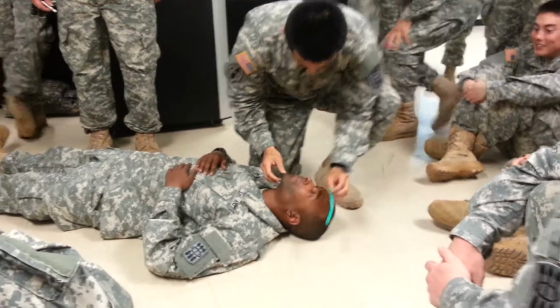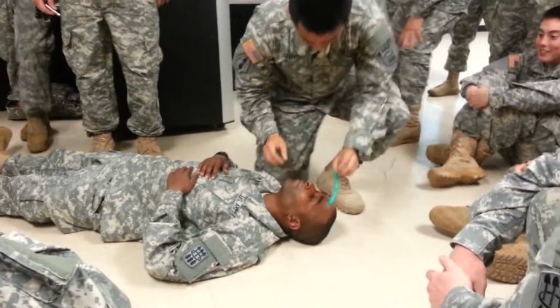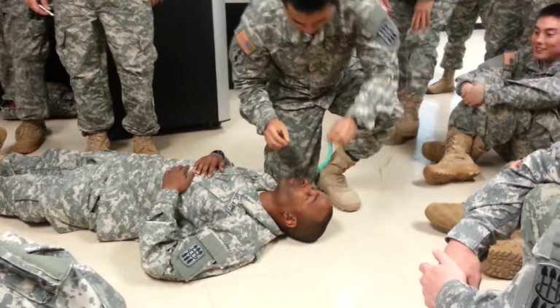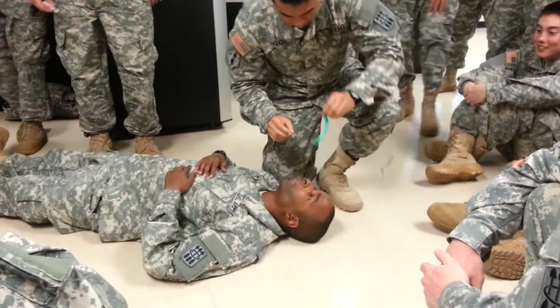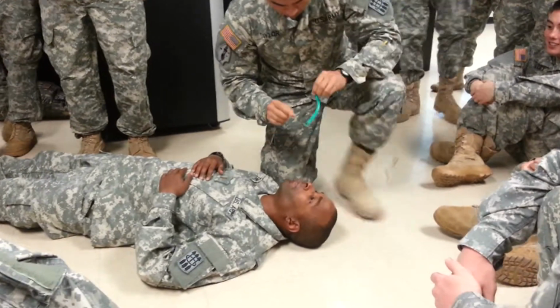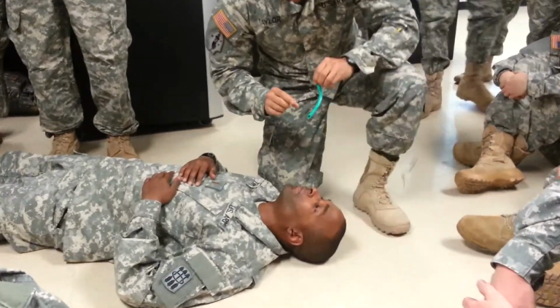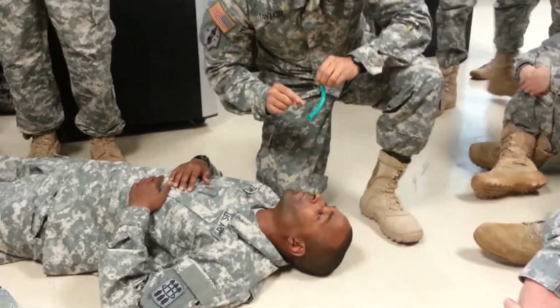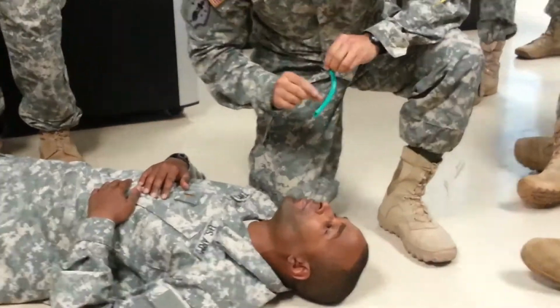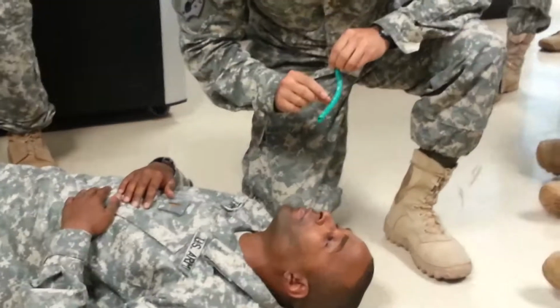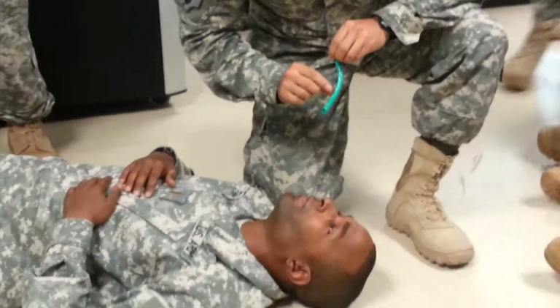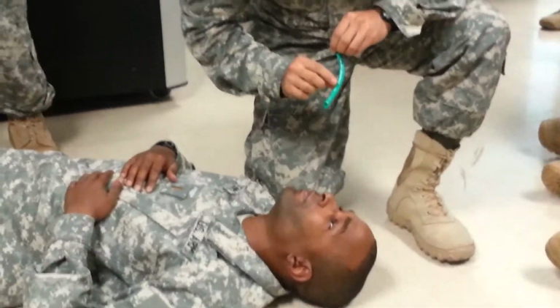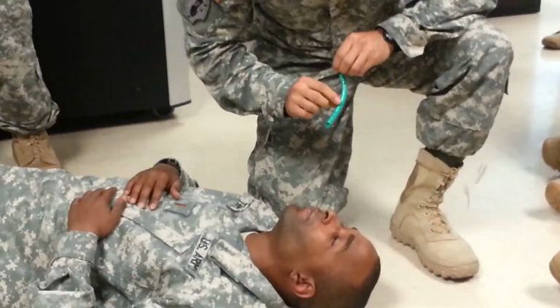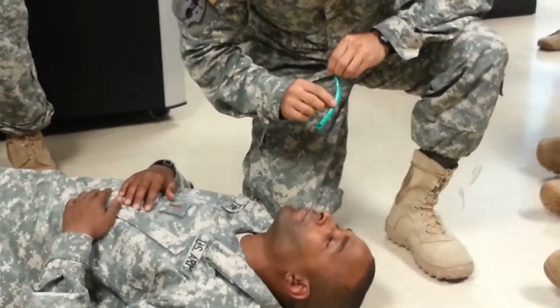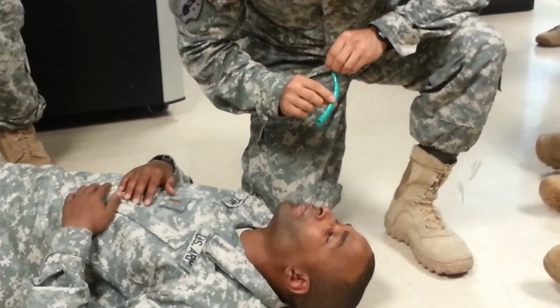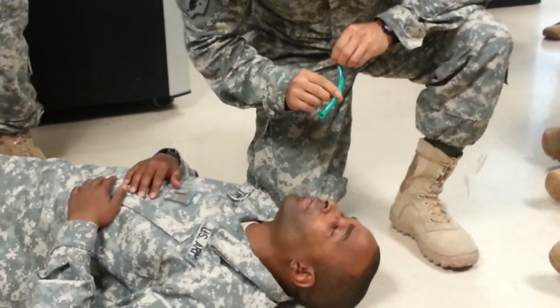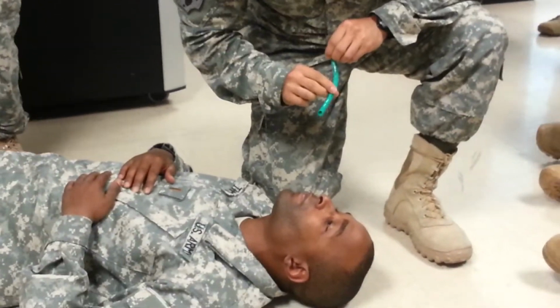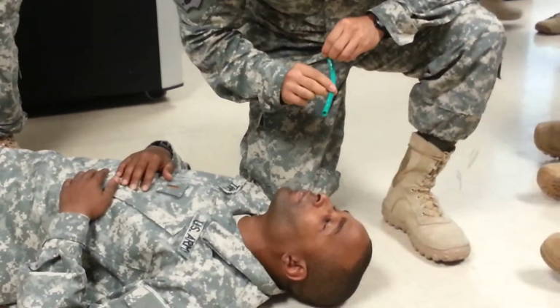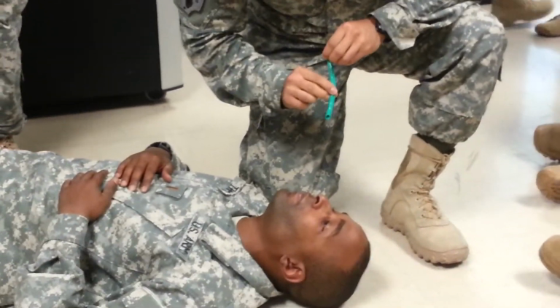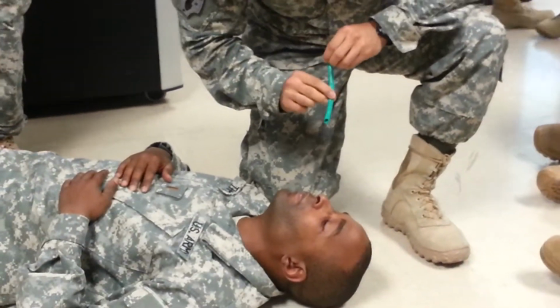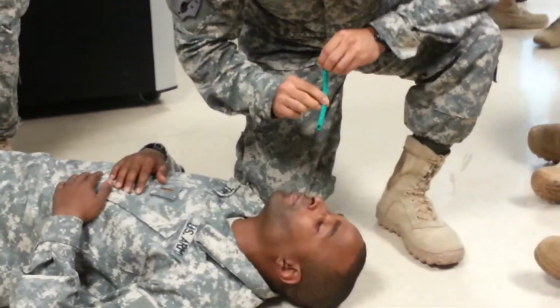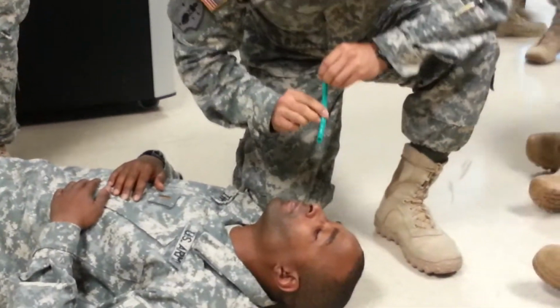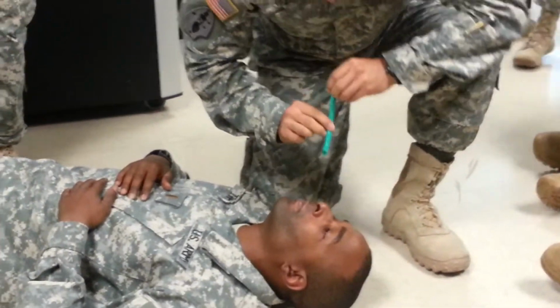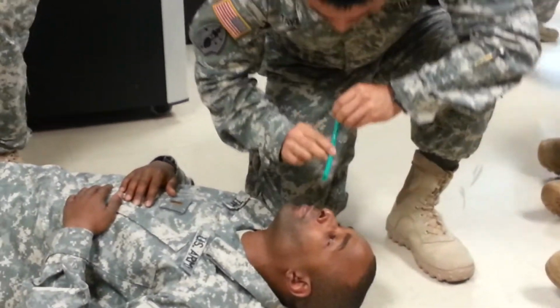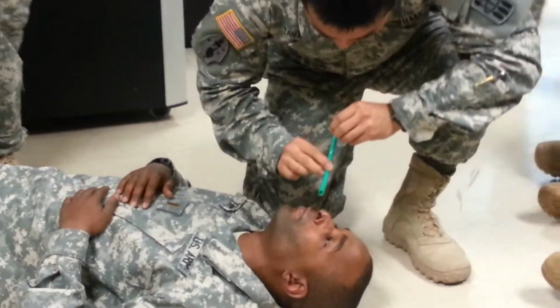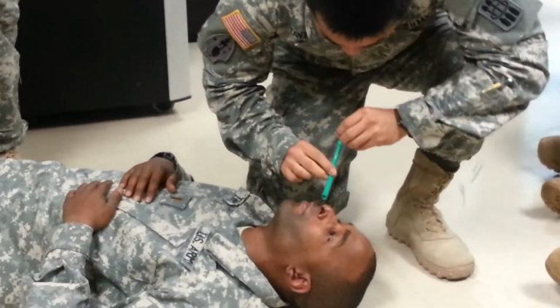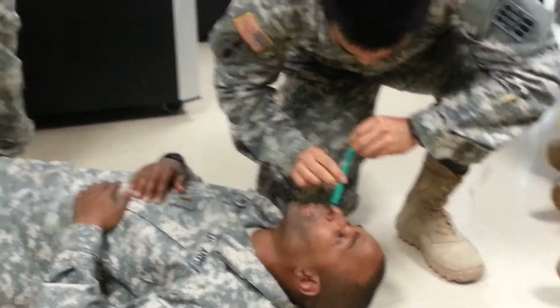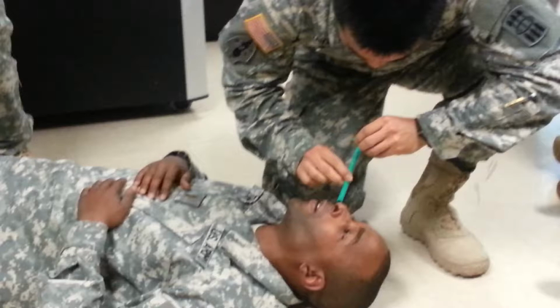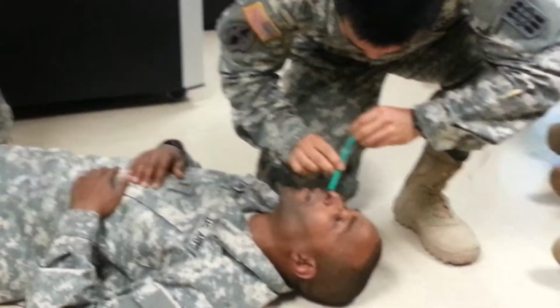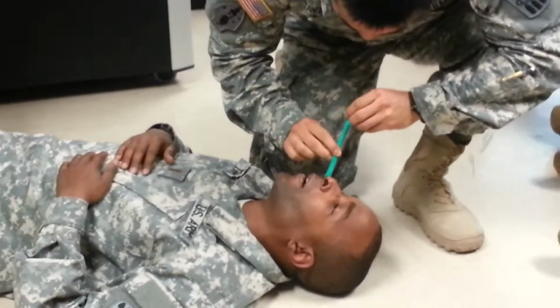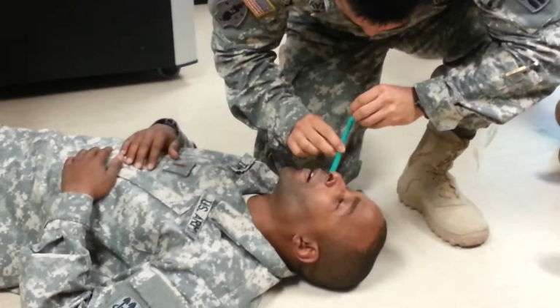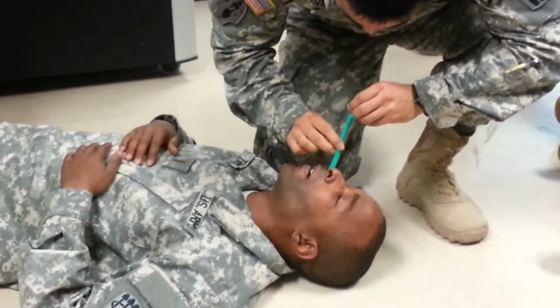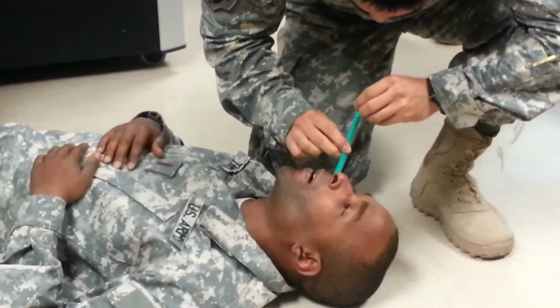He does the head tilt chin lift, then pig nose him — pig nose him.